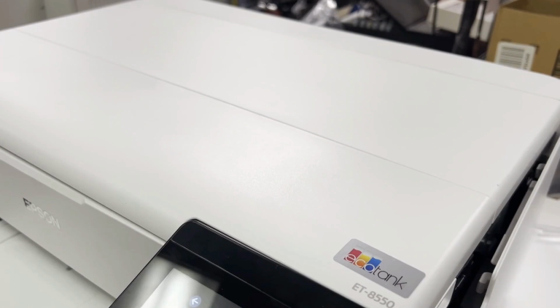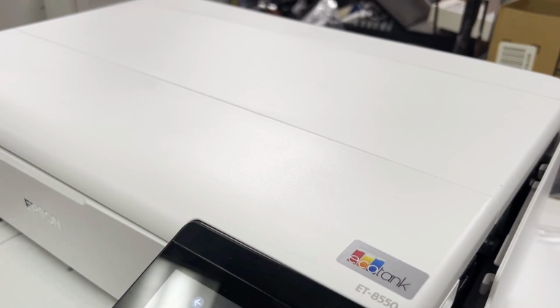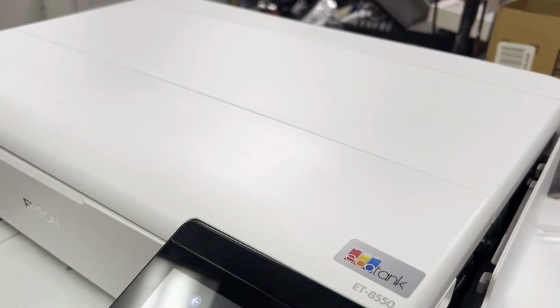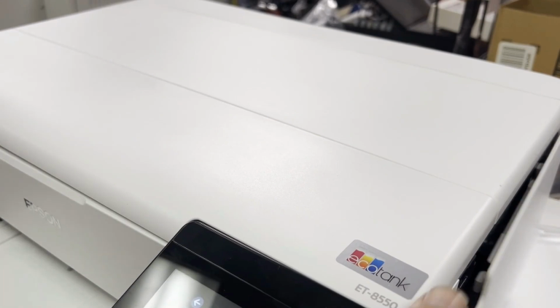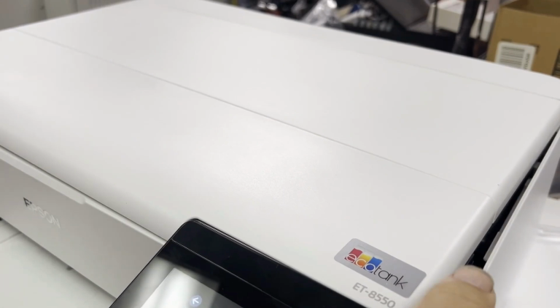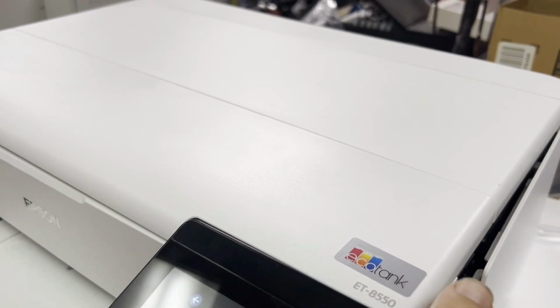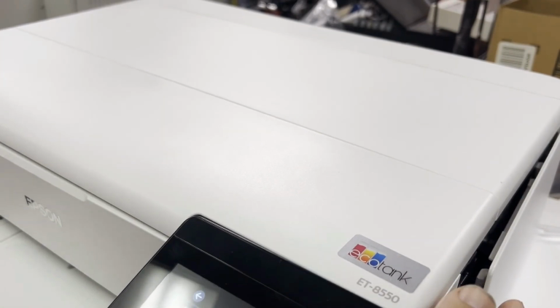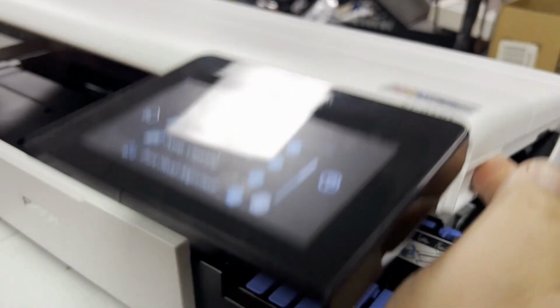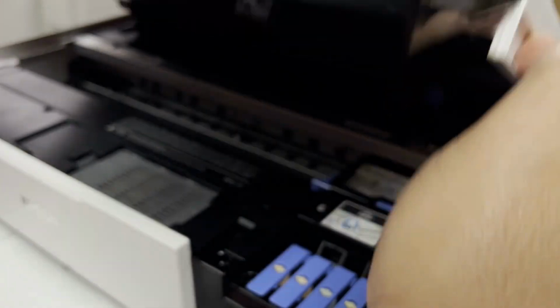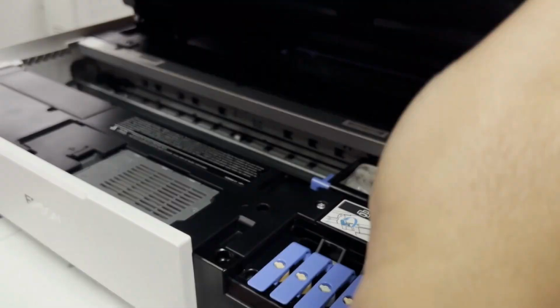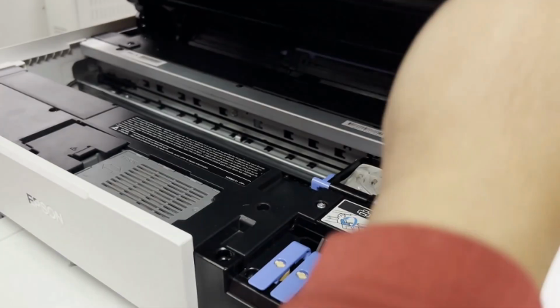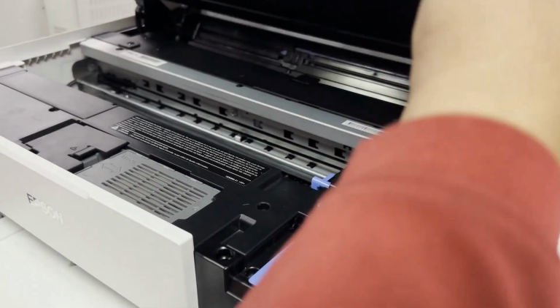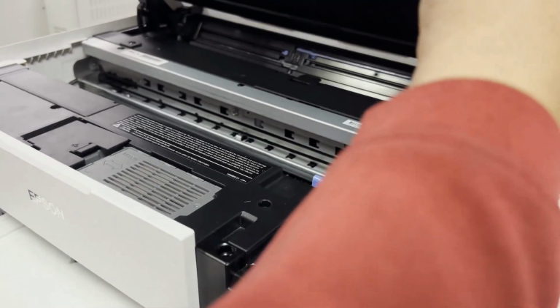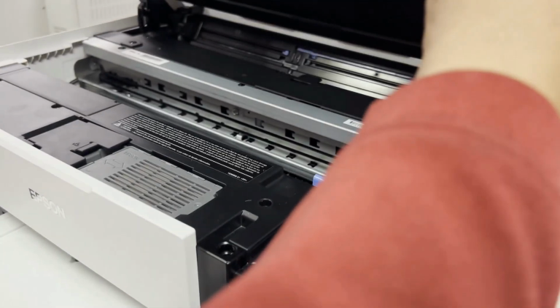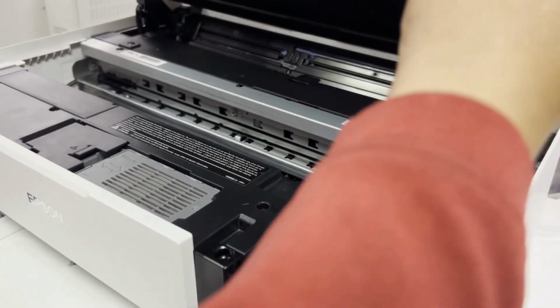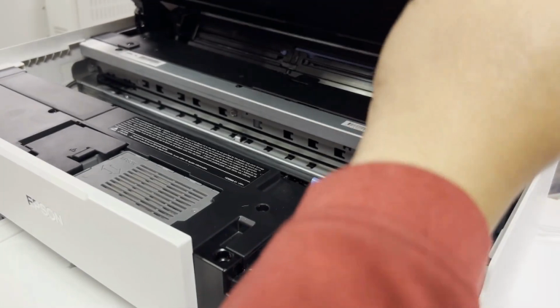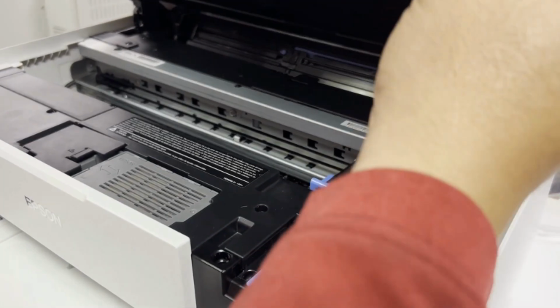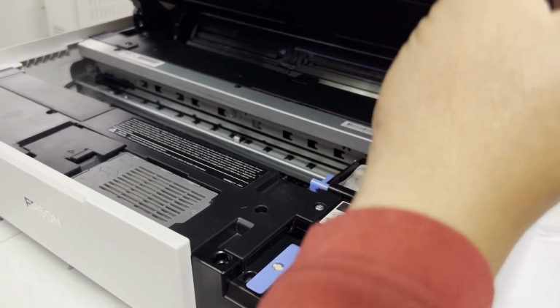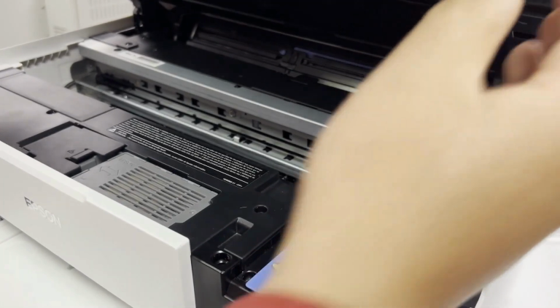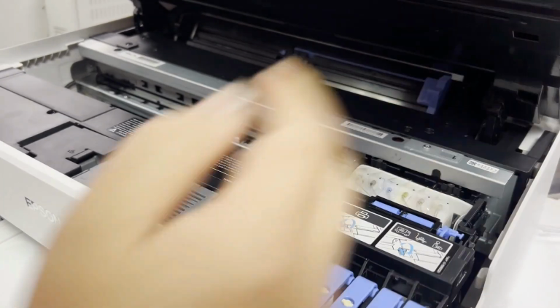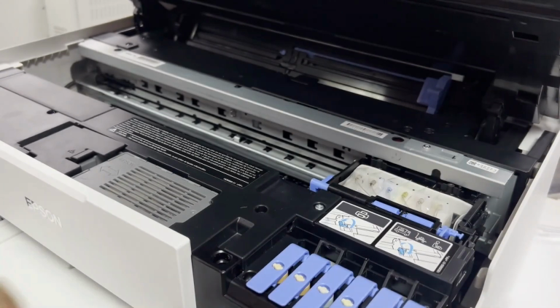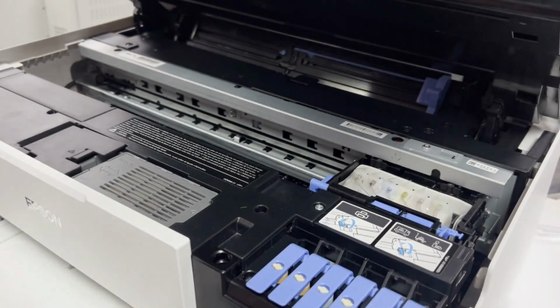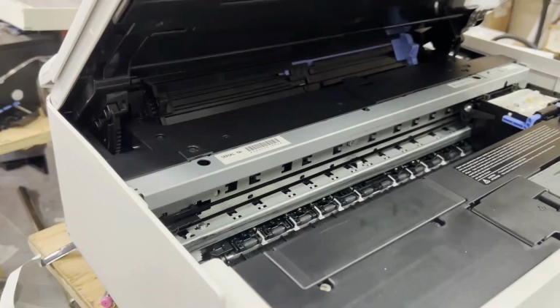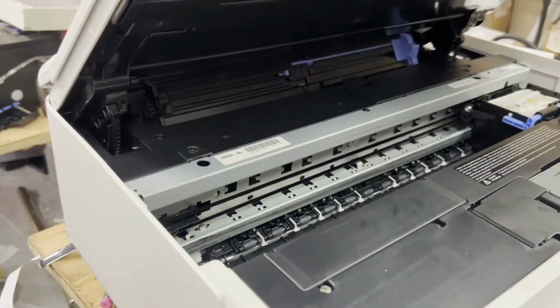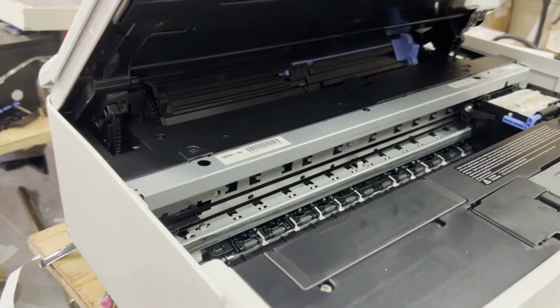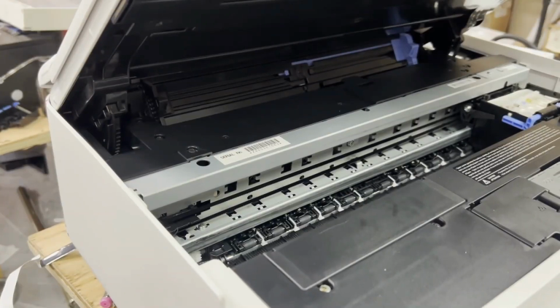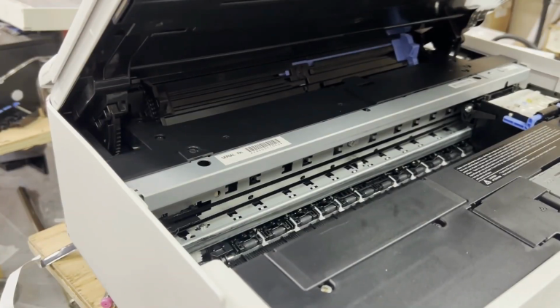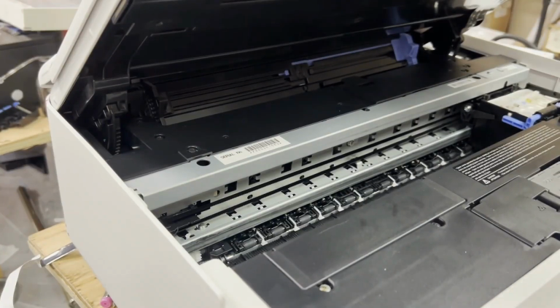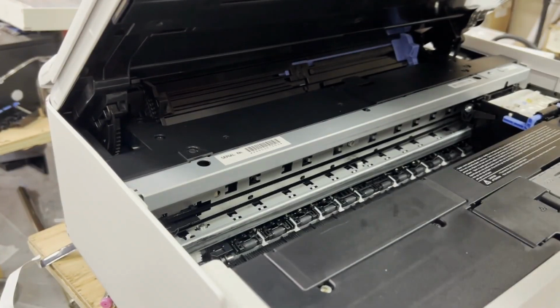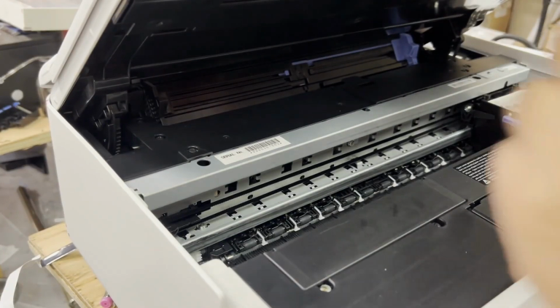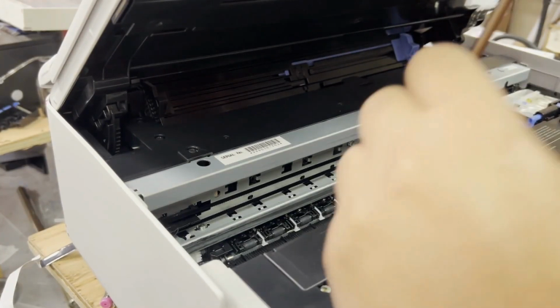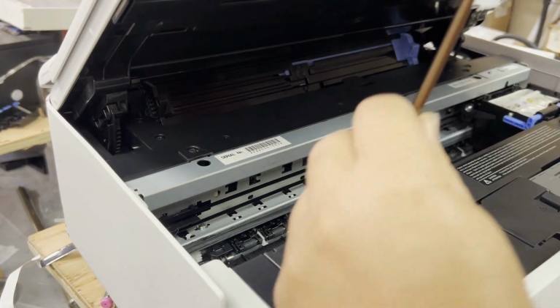Hey guys, it's Kevin. Today, we're going to do a nipple conversion for the Epson ET8550.